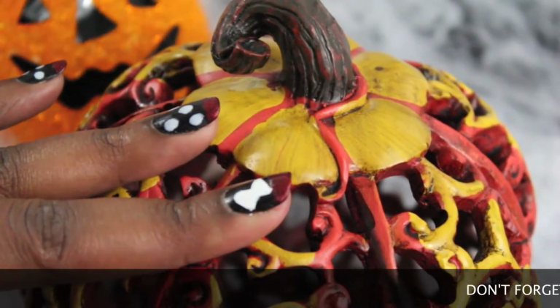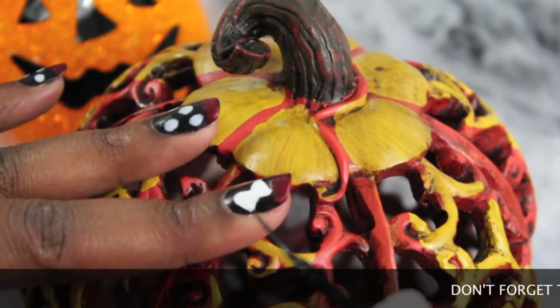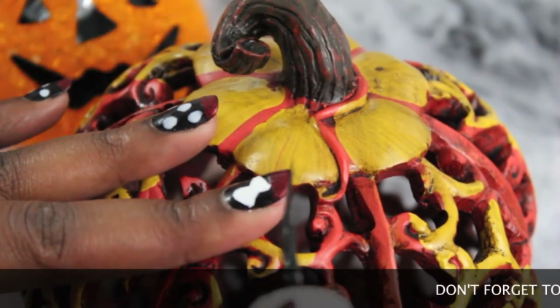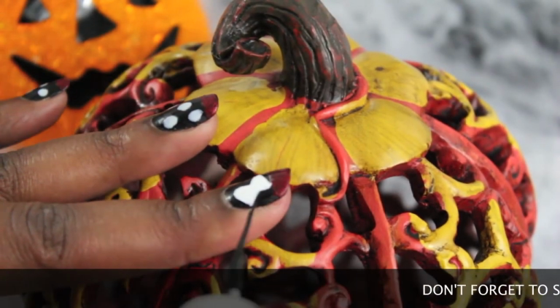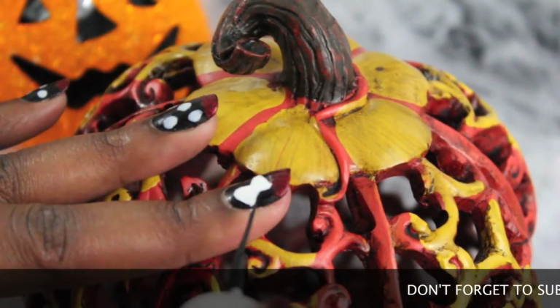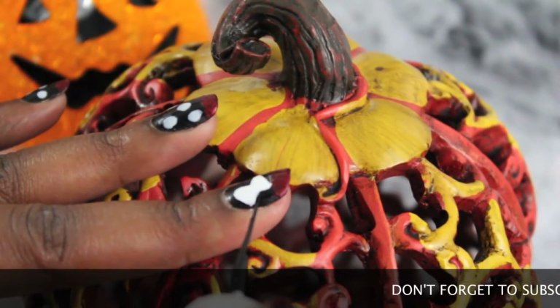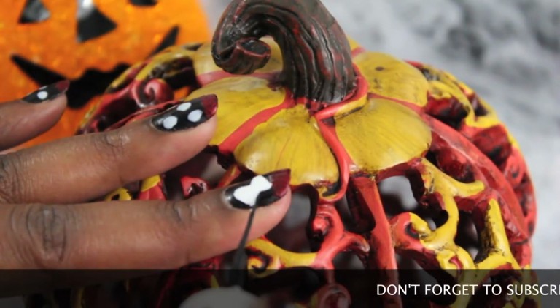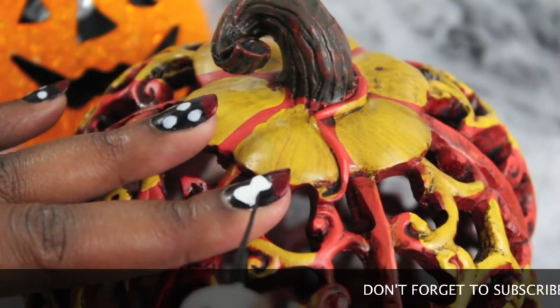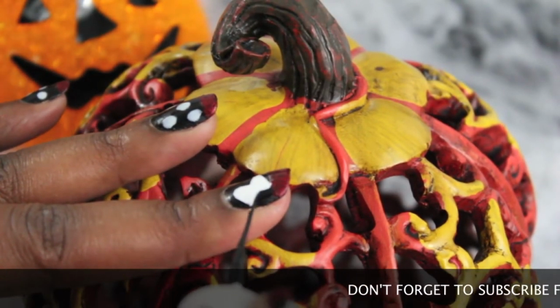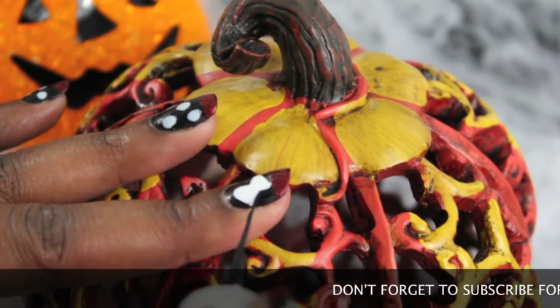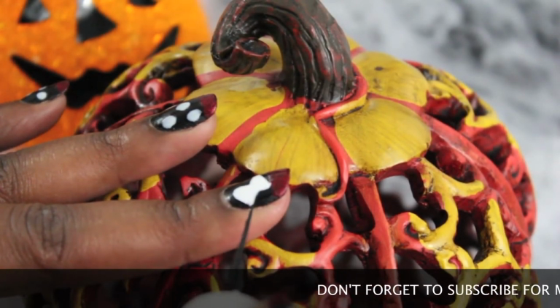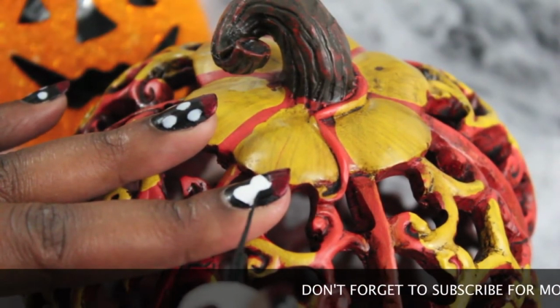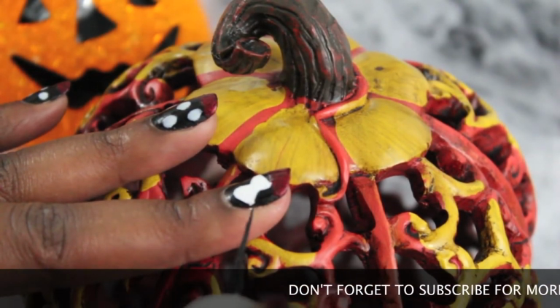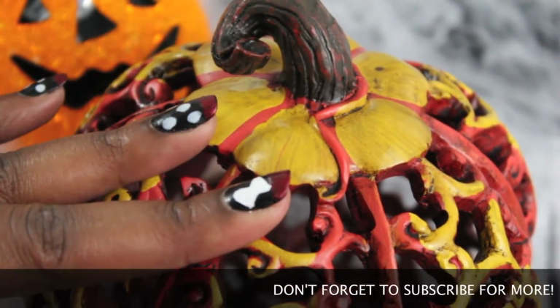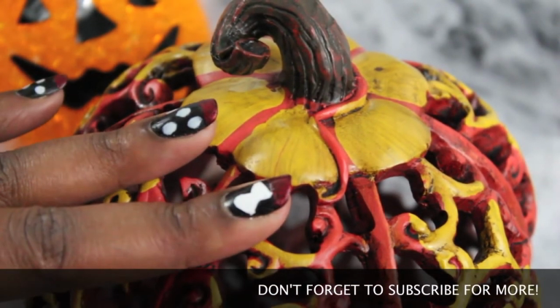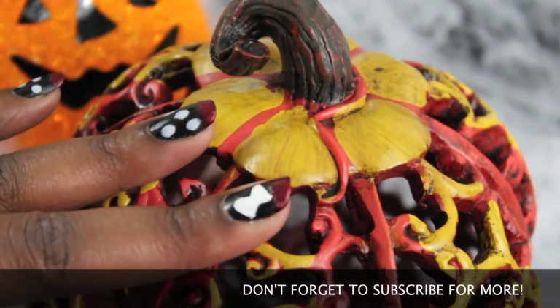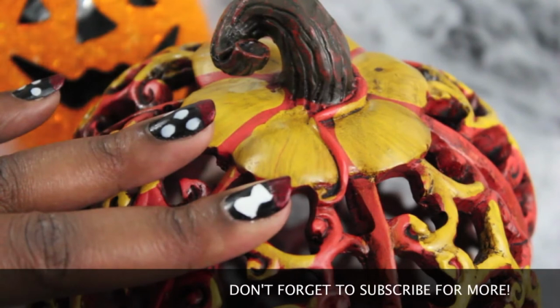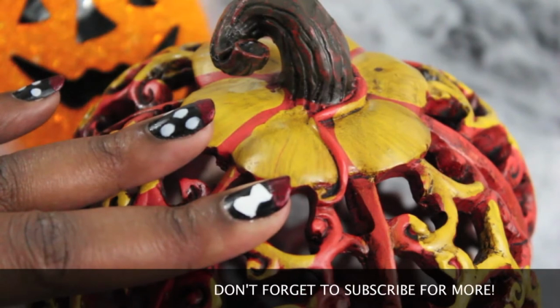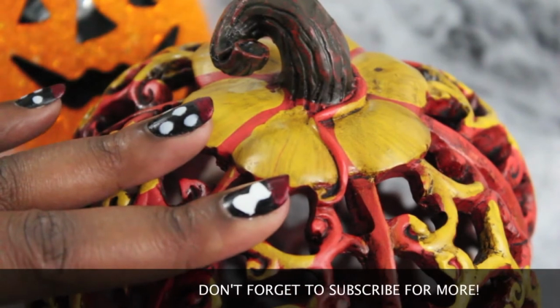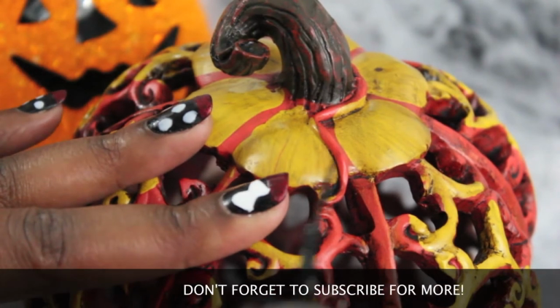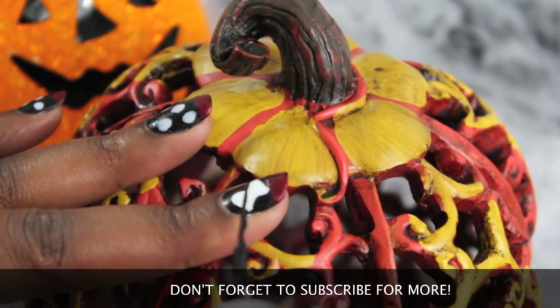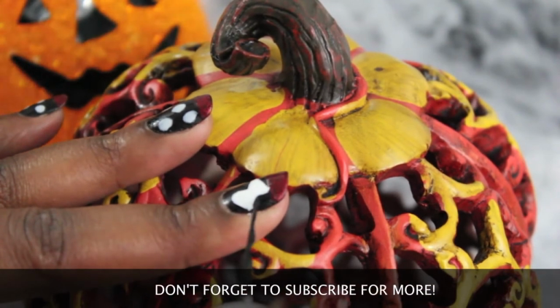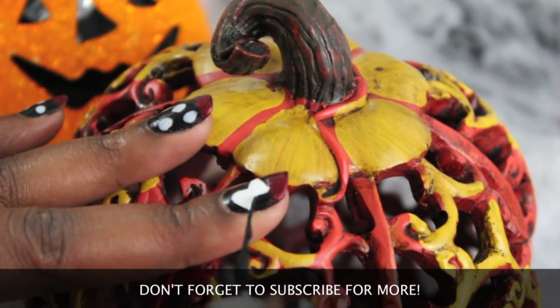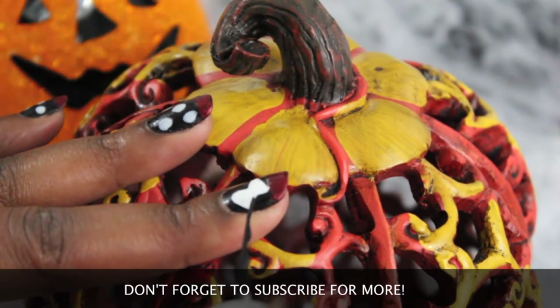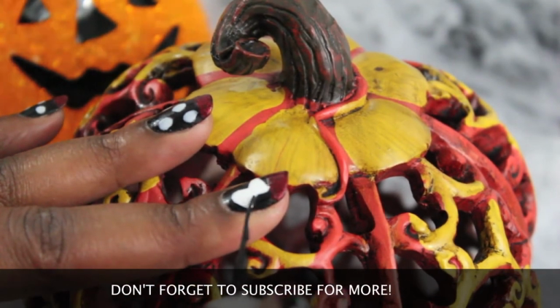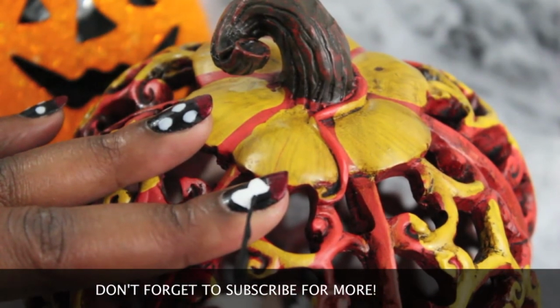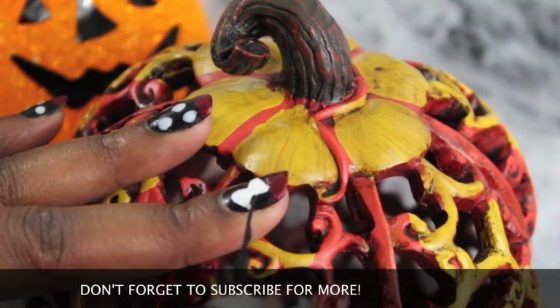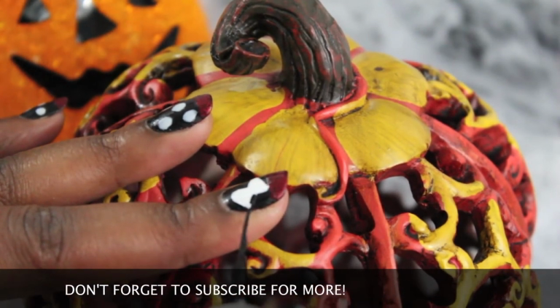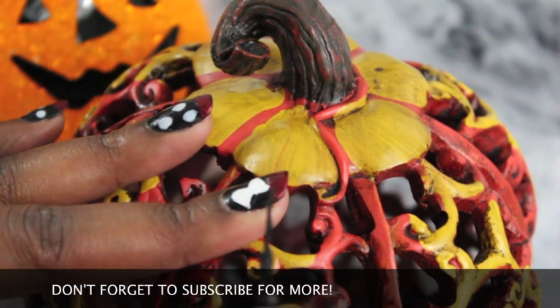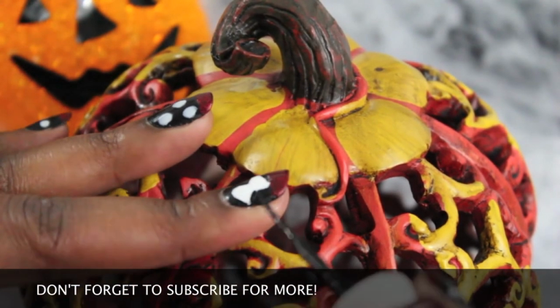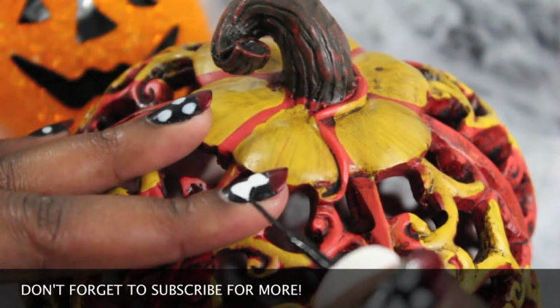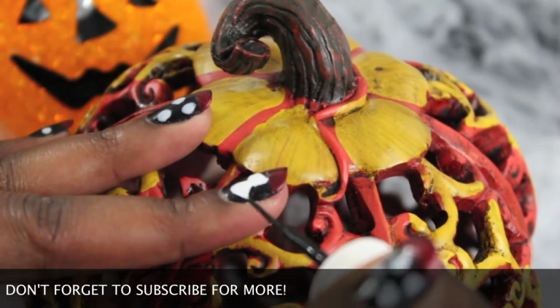Once you've gotten your bow to the desired shape that you want, go ahead and clean it up with any black nail polish that you wish.